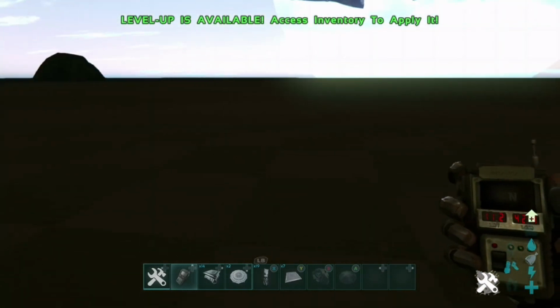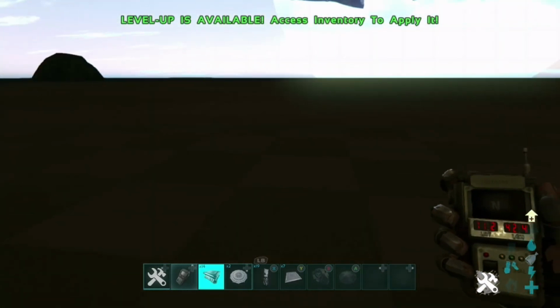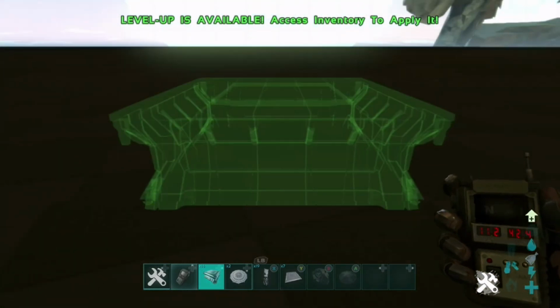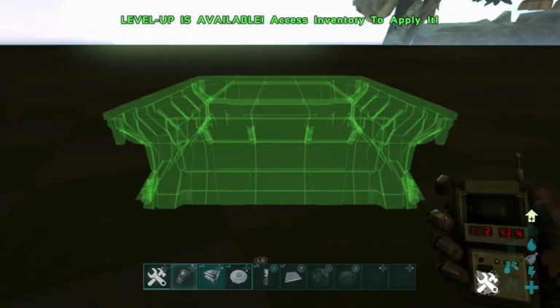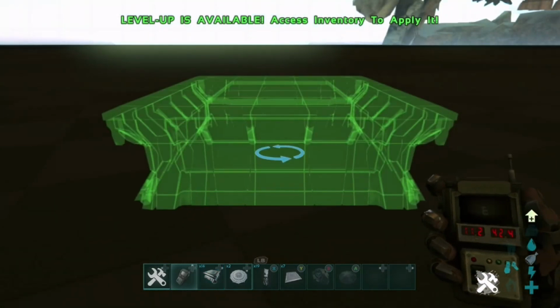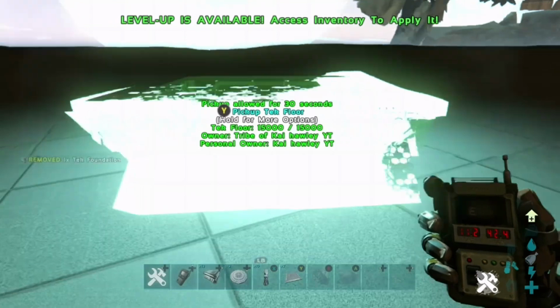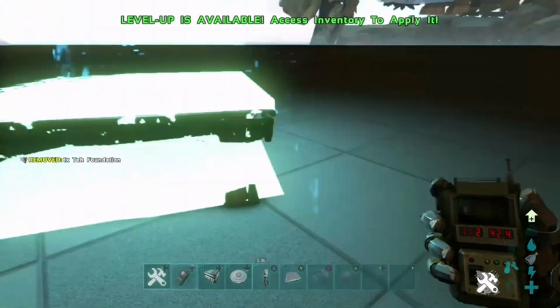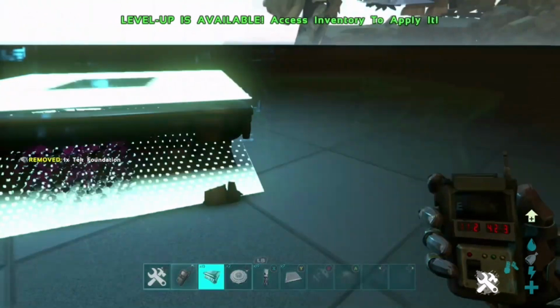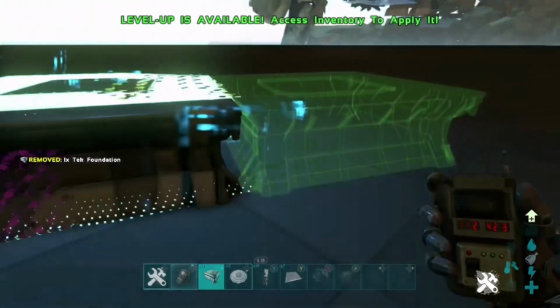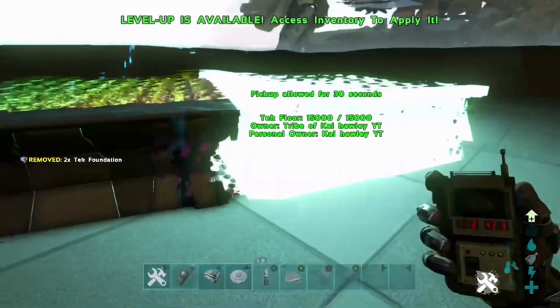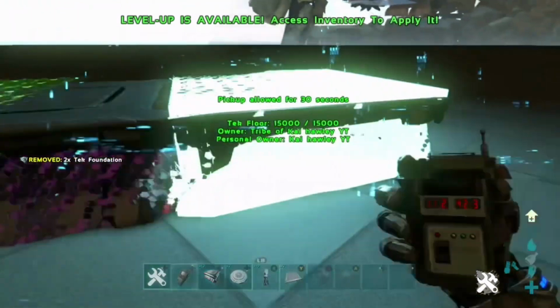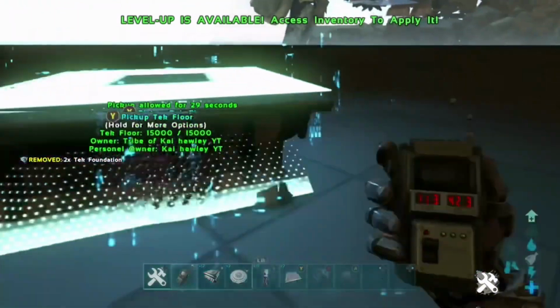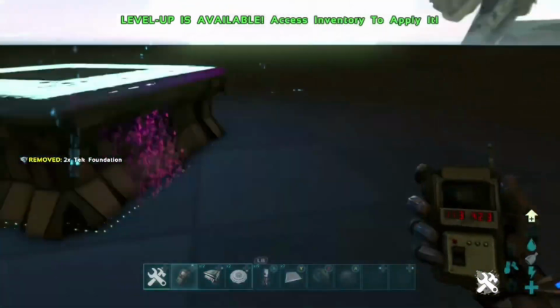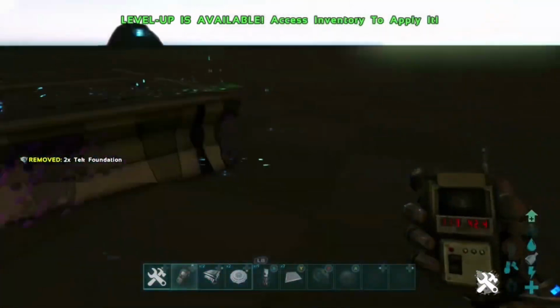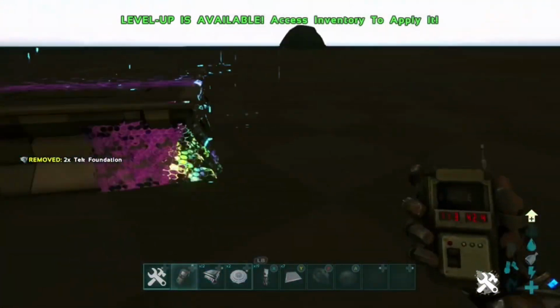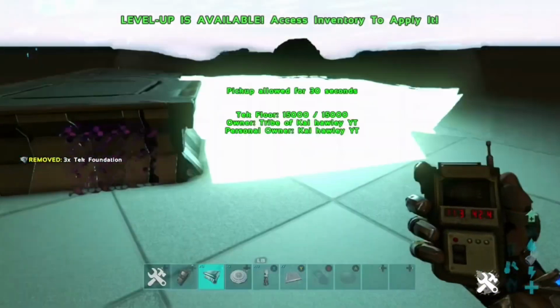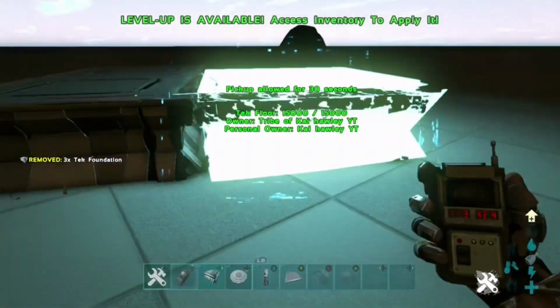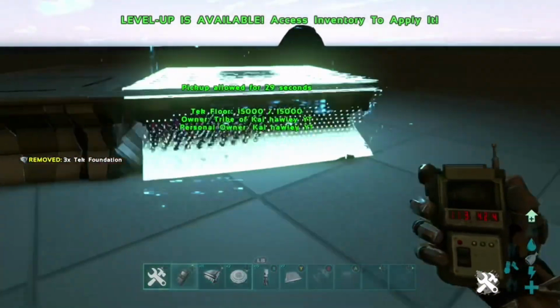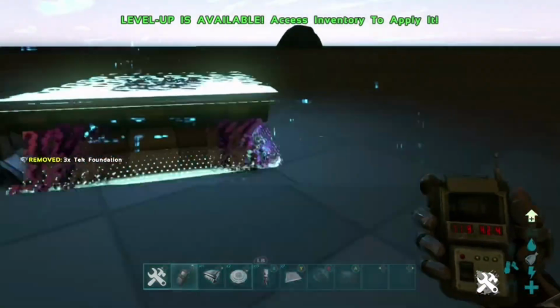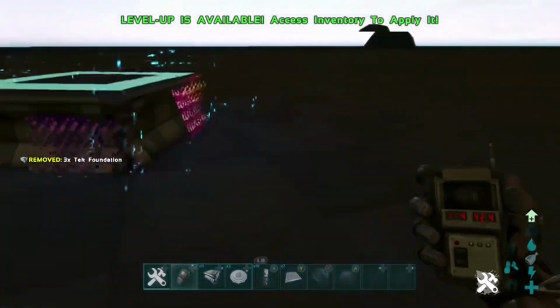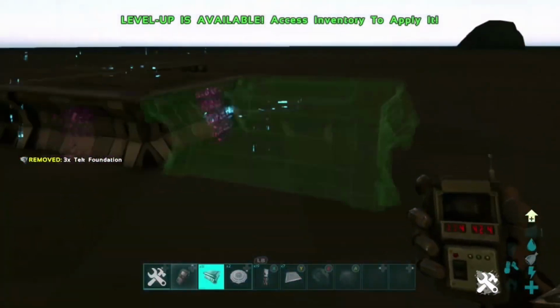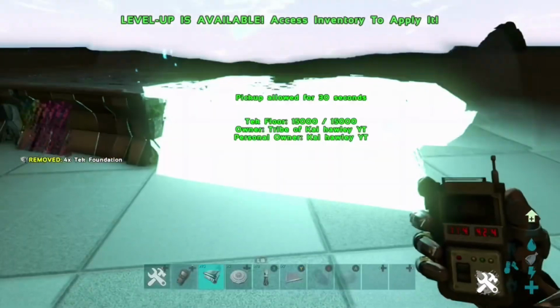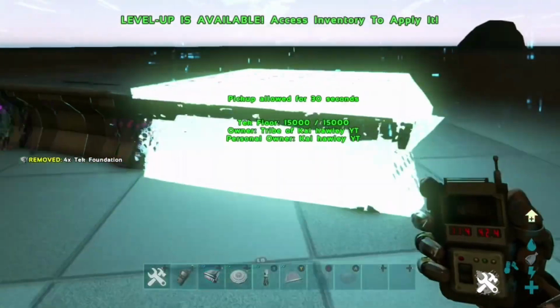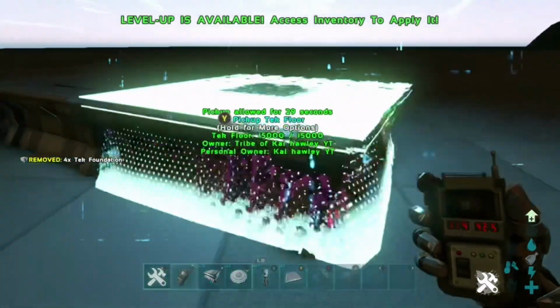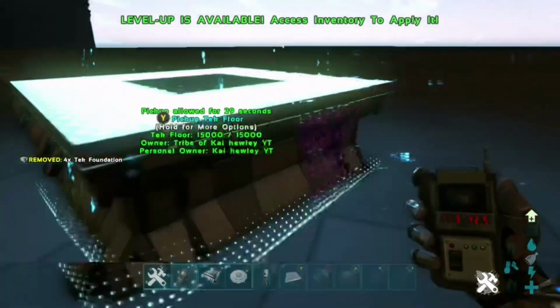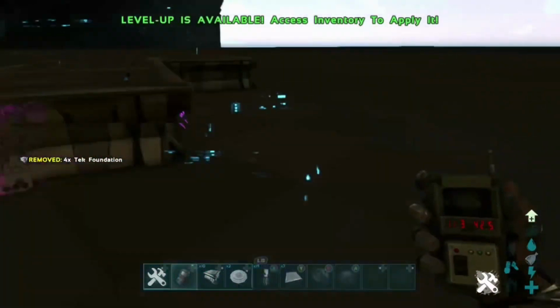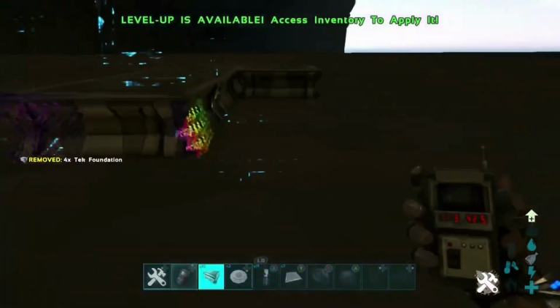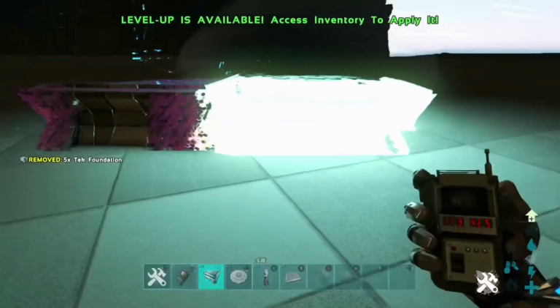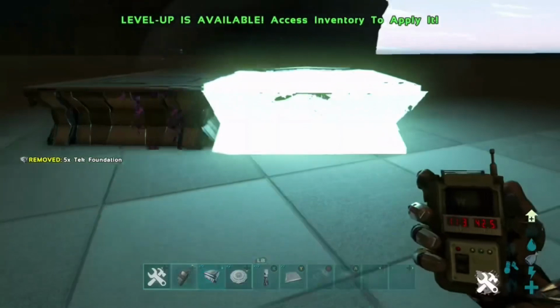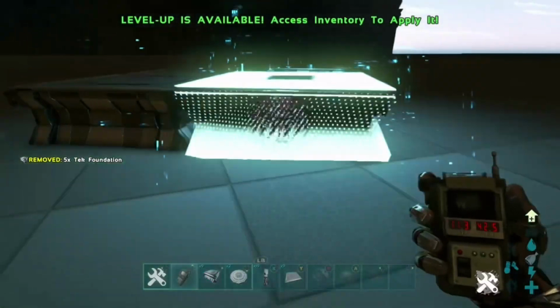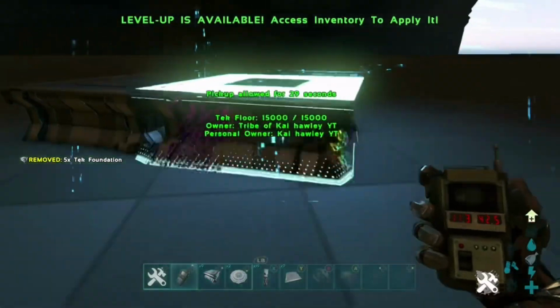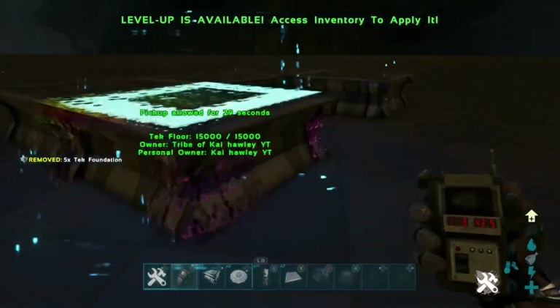You can place foundations, pillars, any structure or anything like that on the checkerboard area, and as you can see it's super insane.